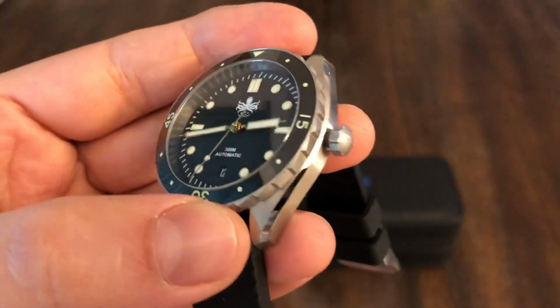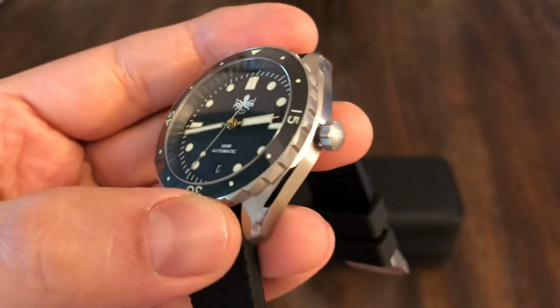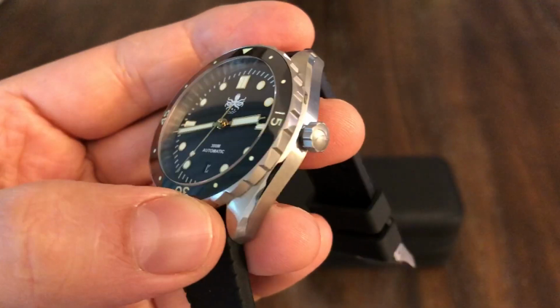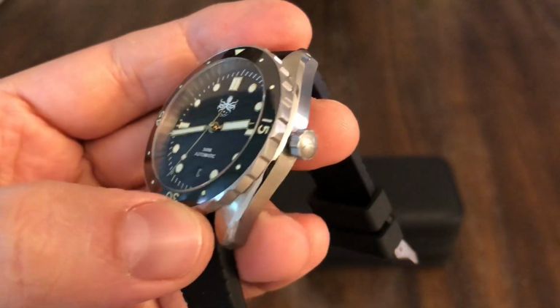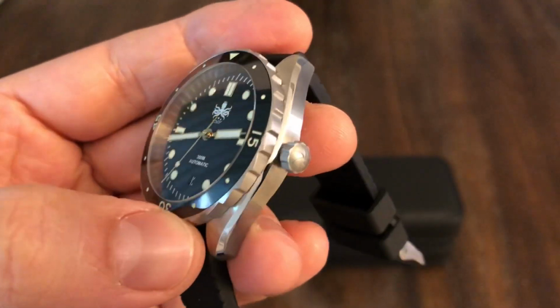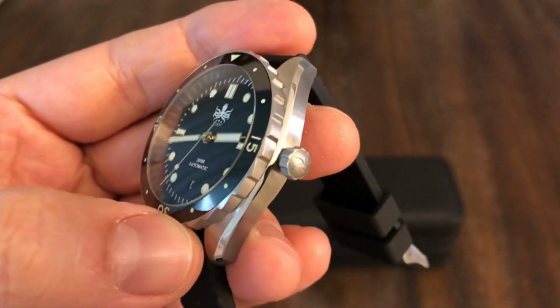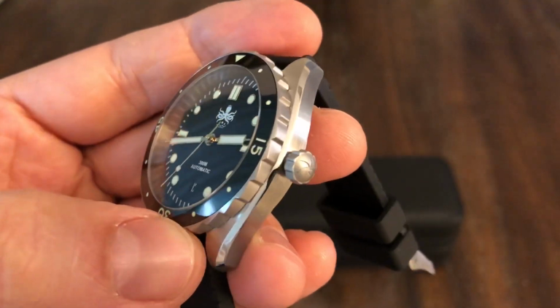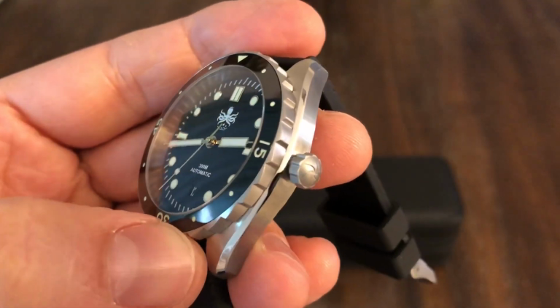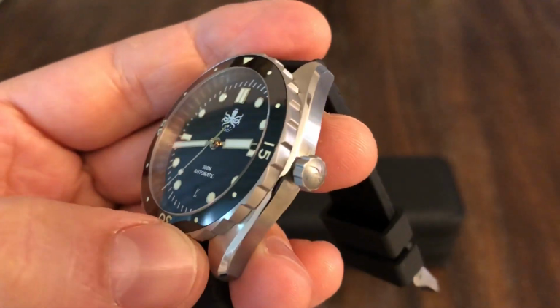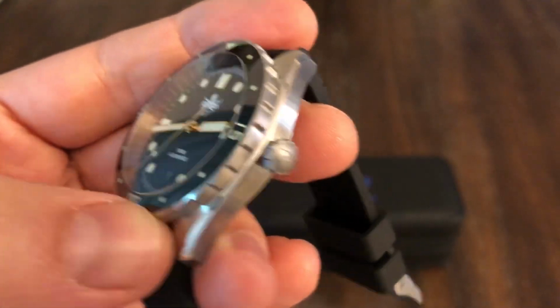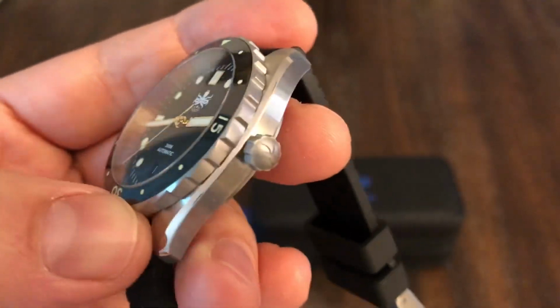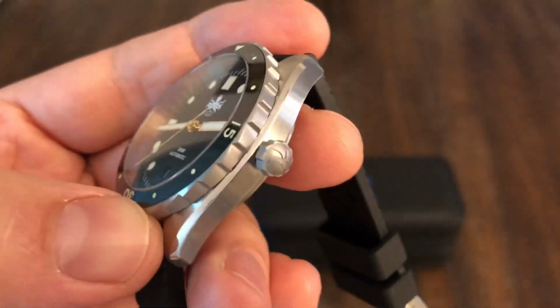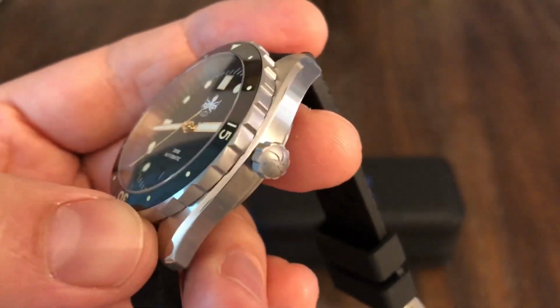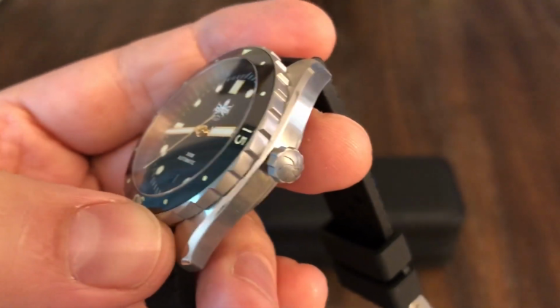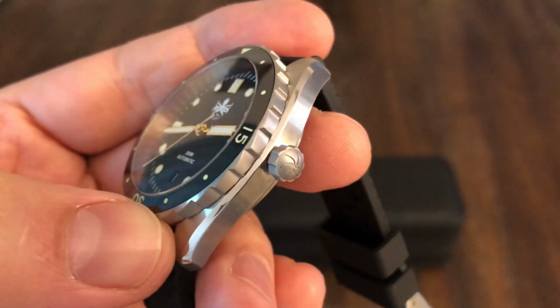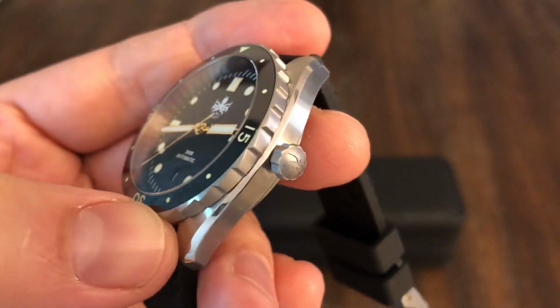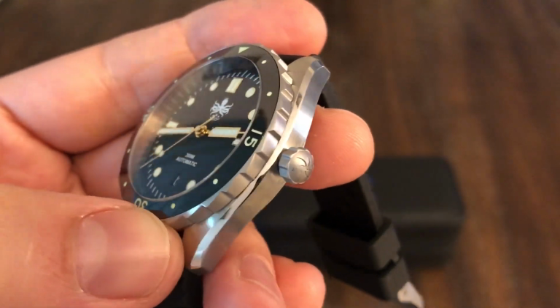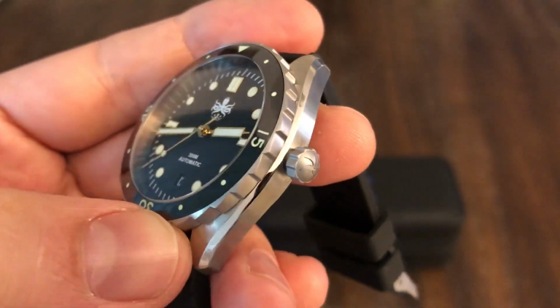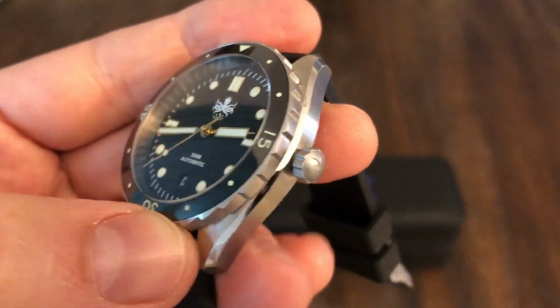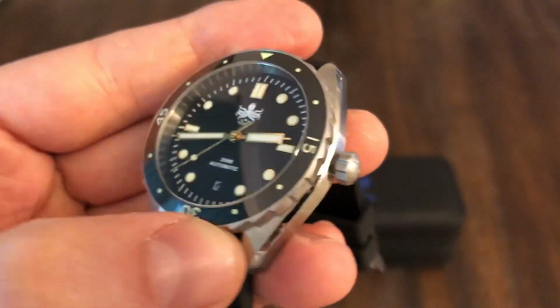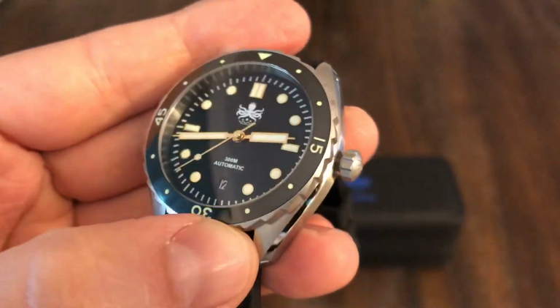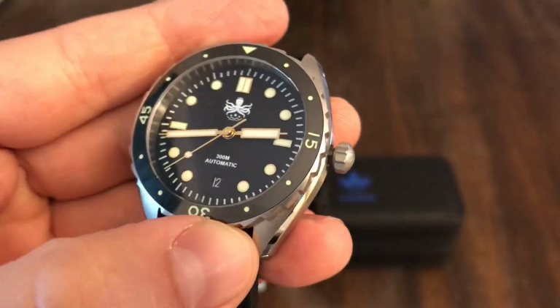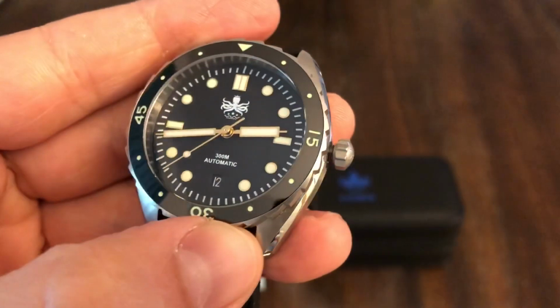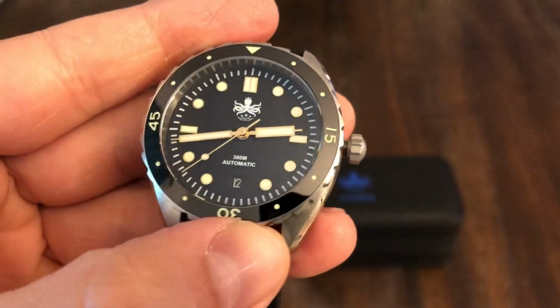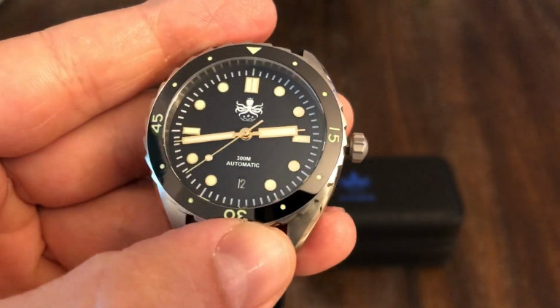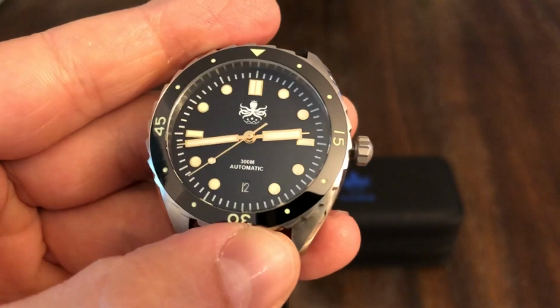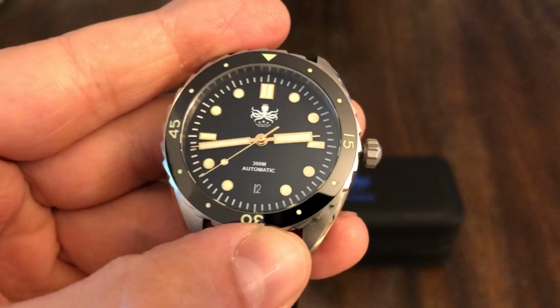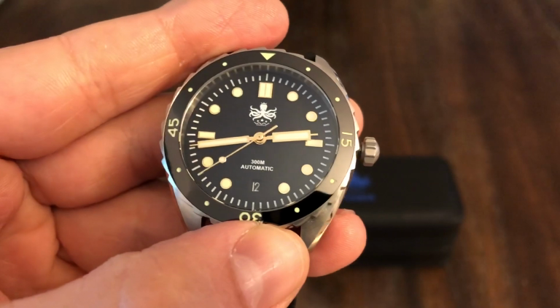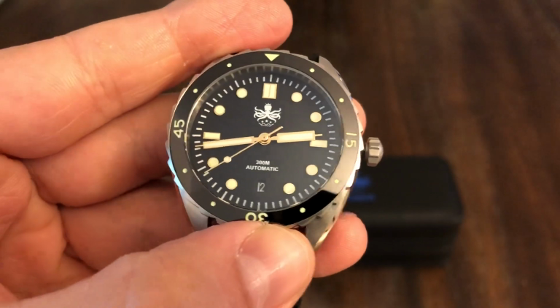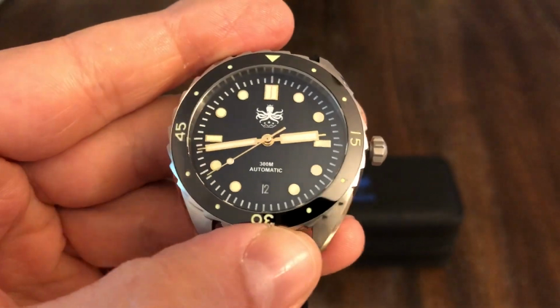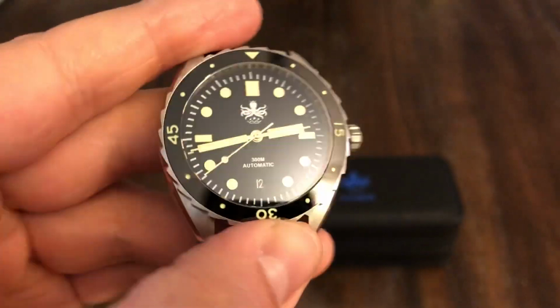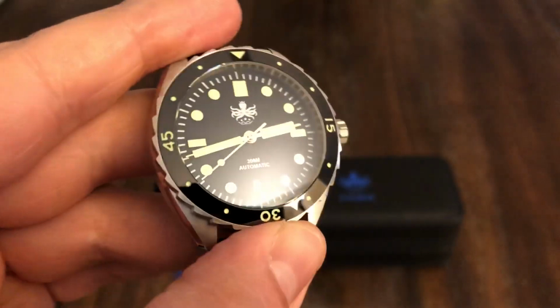I've got another watch up for review. I've got this from the OFD channel. This is a Phoebus Eagle Ray.